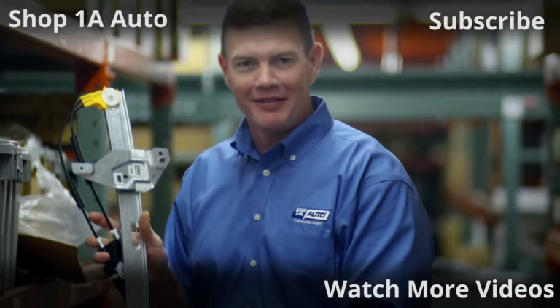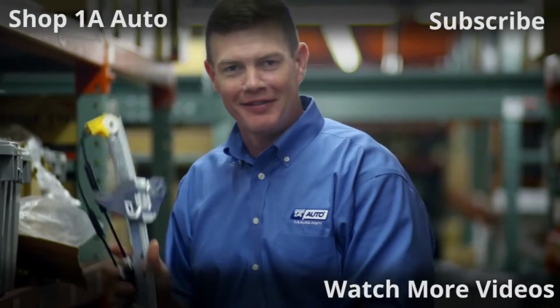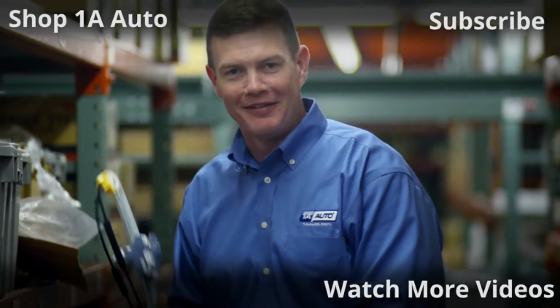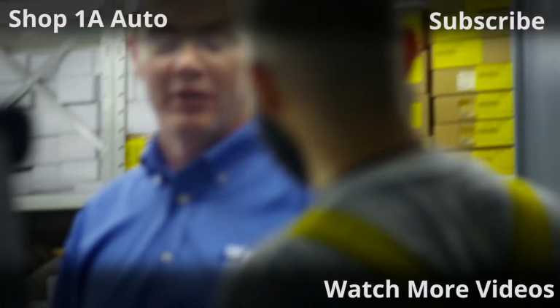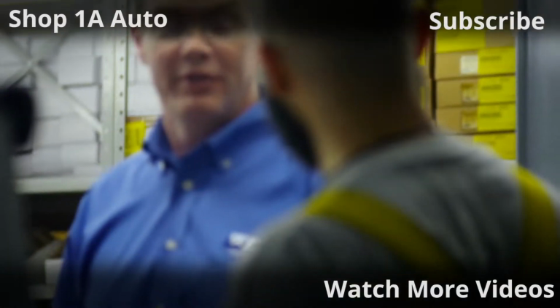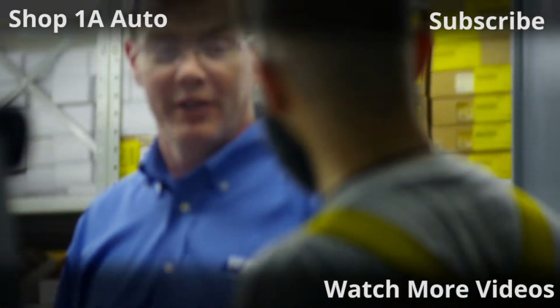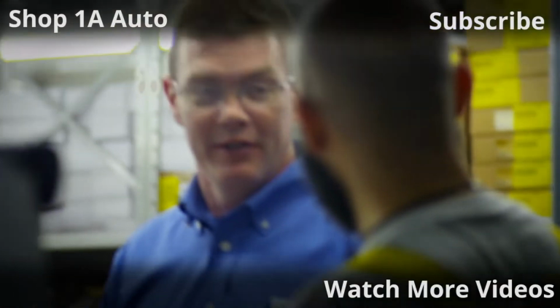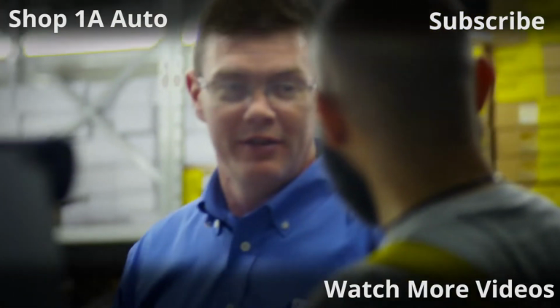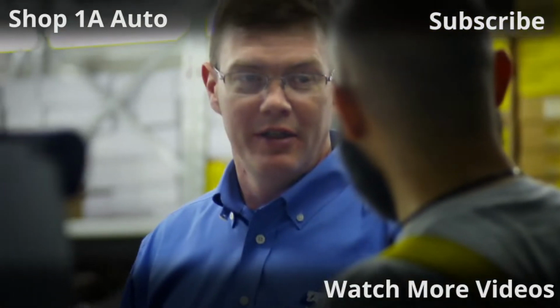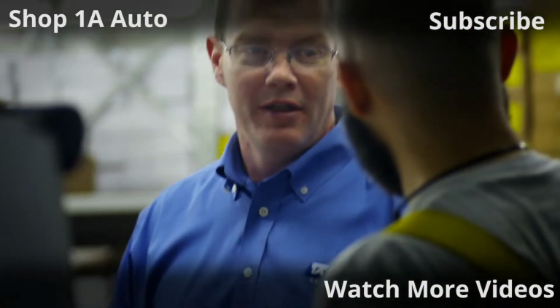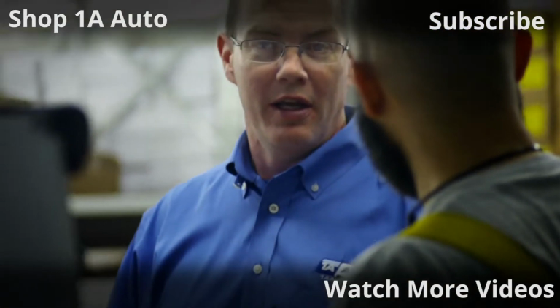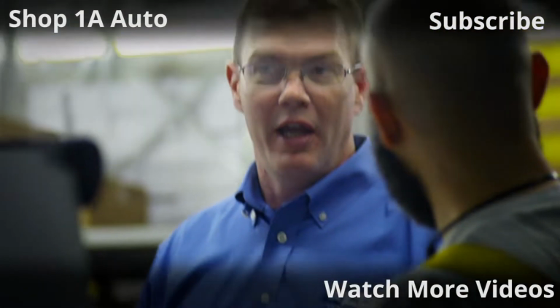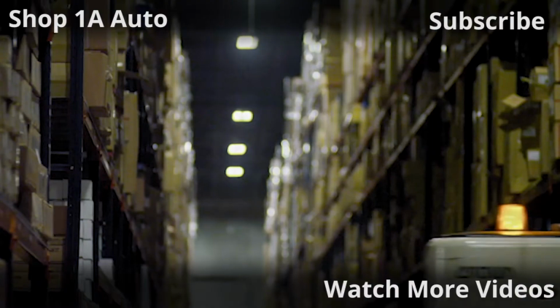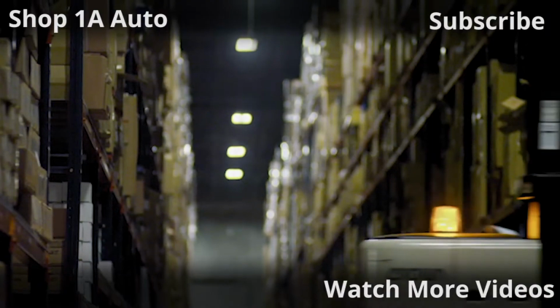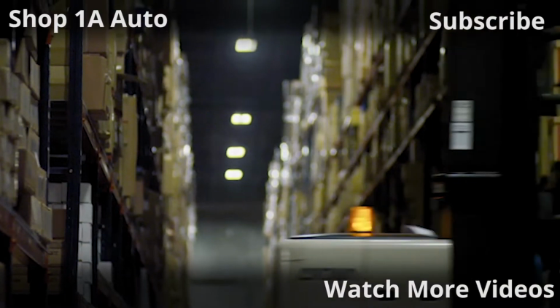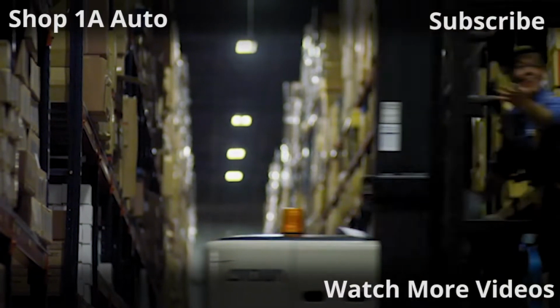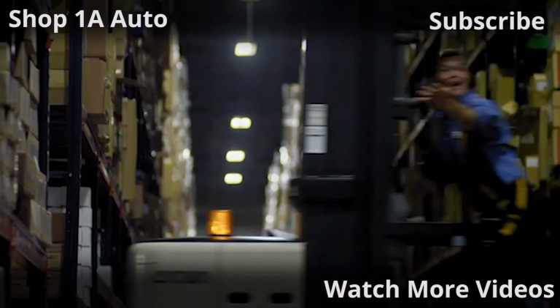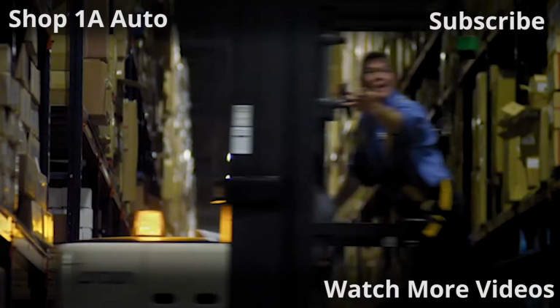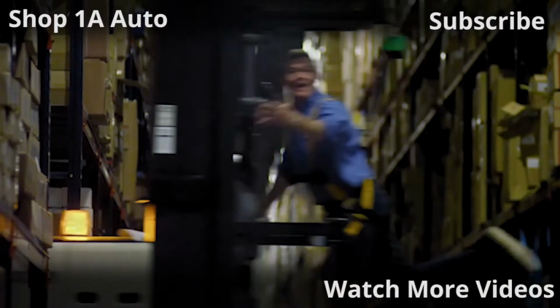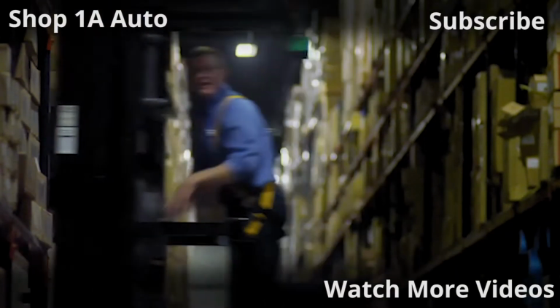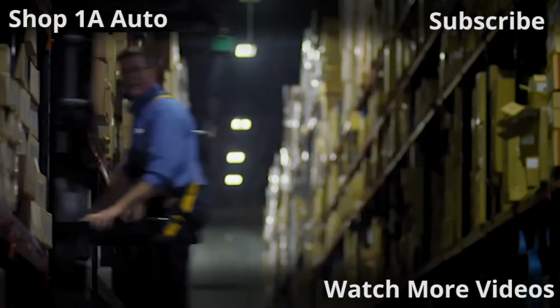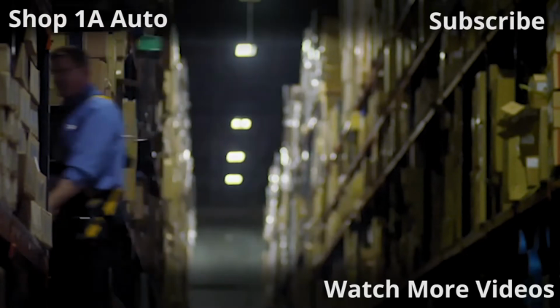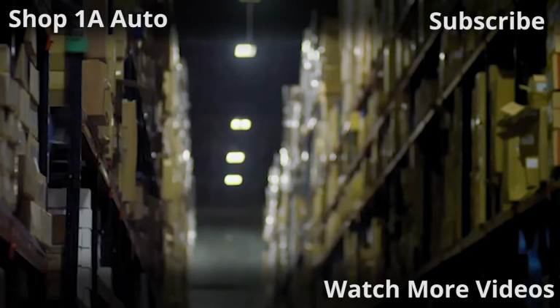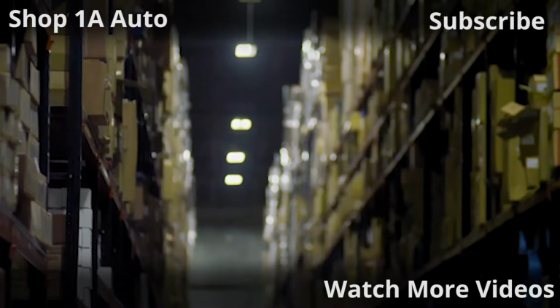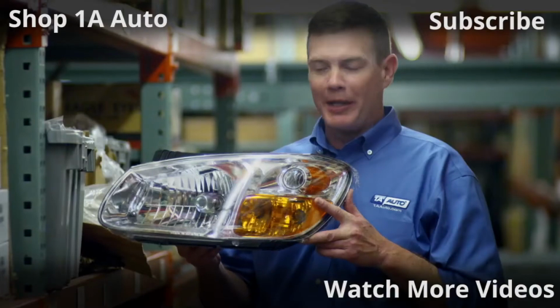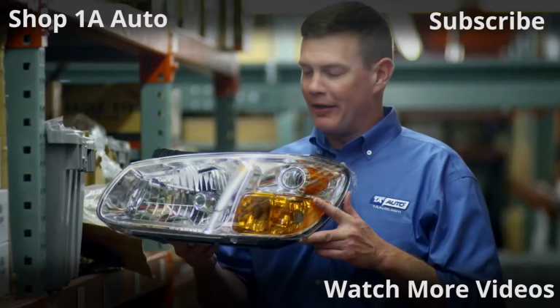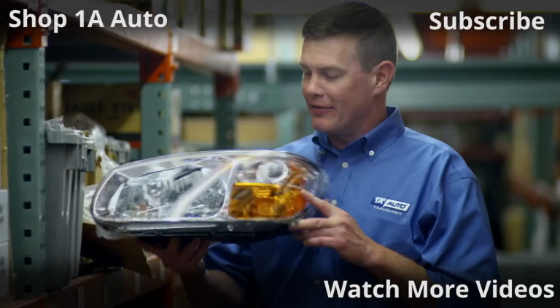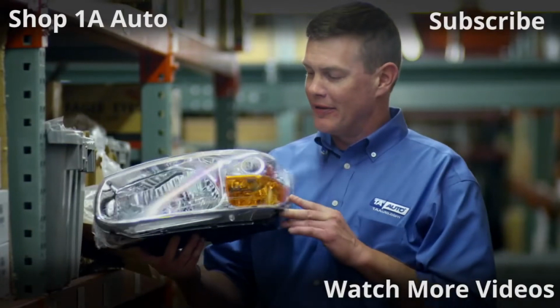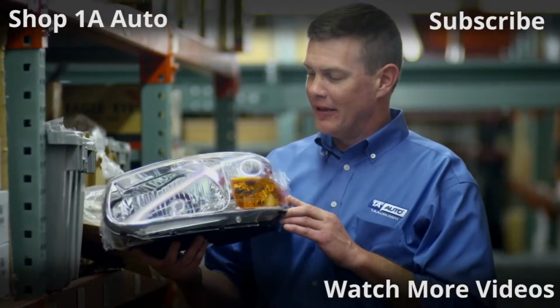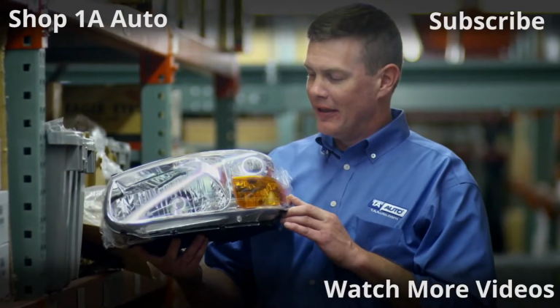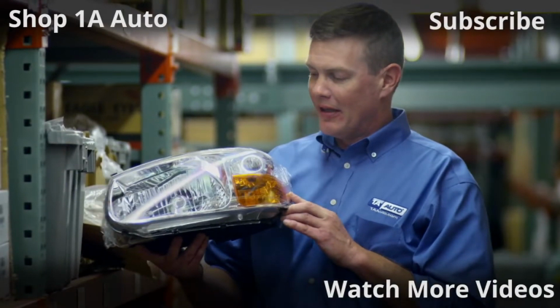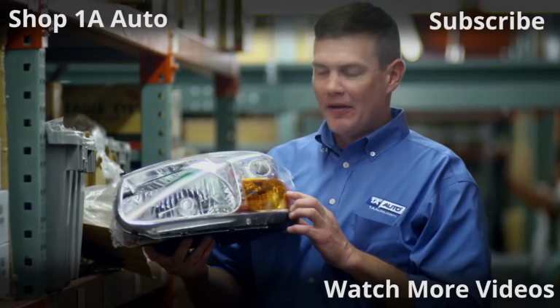Thanks for watching. If you want the parts to do it yourself, check out 1AAuto.com, the place for DIY auto repair.